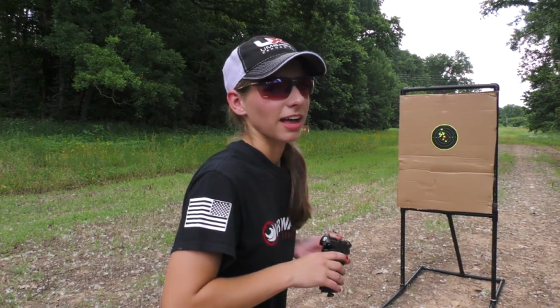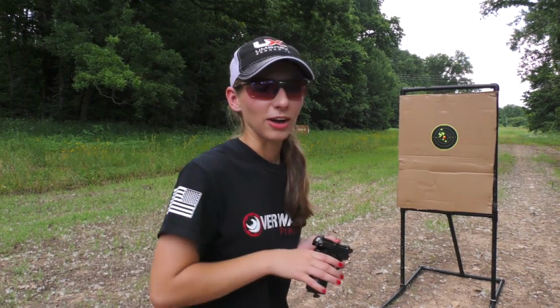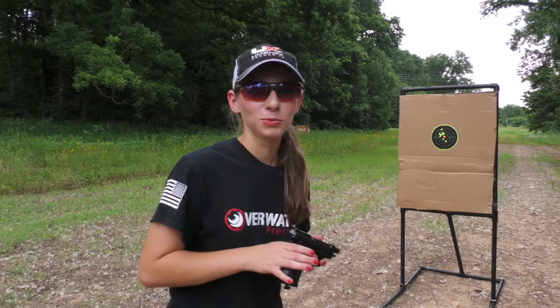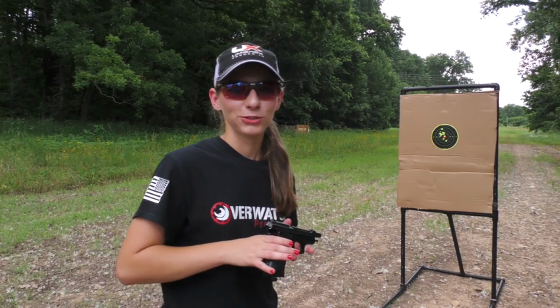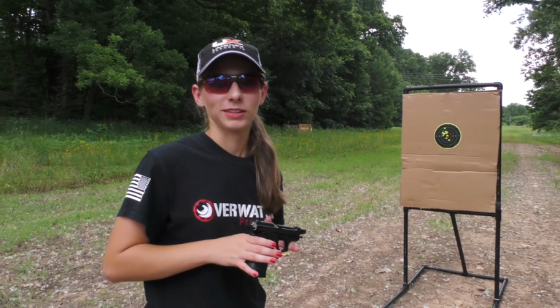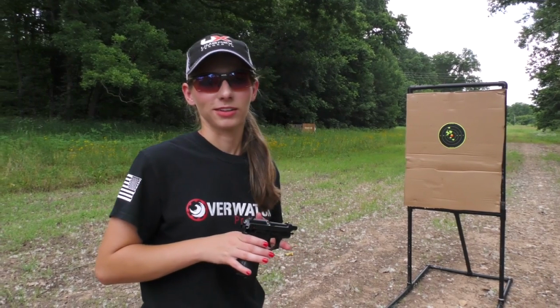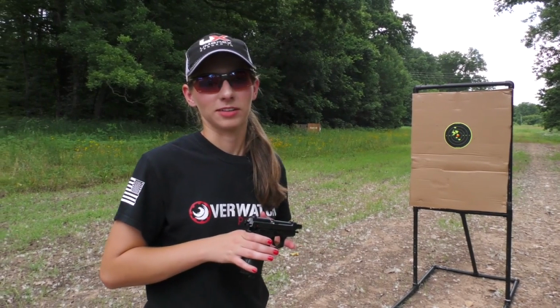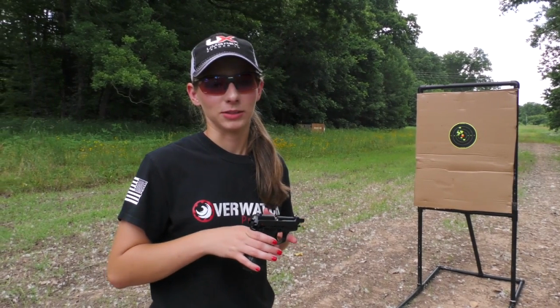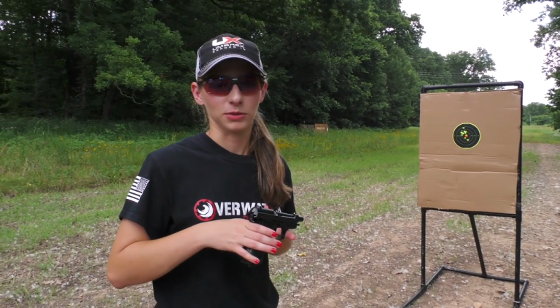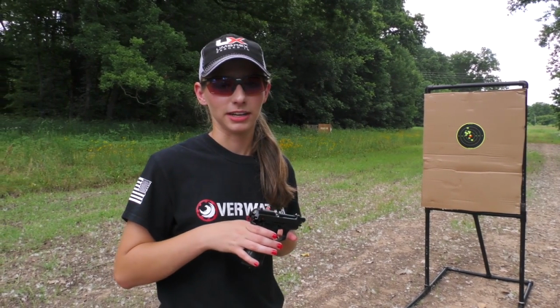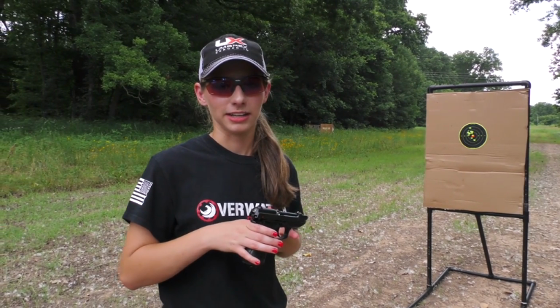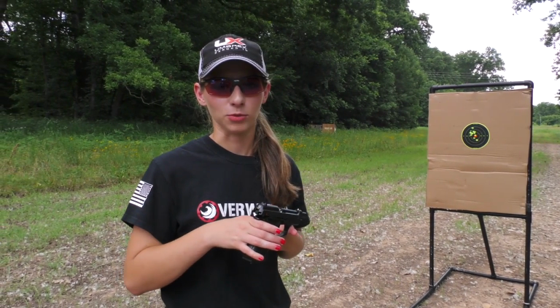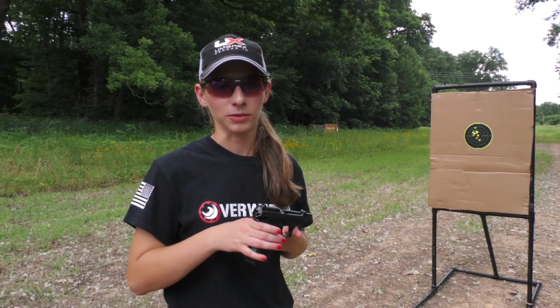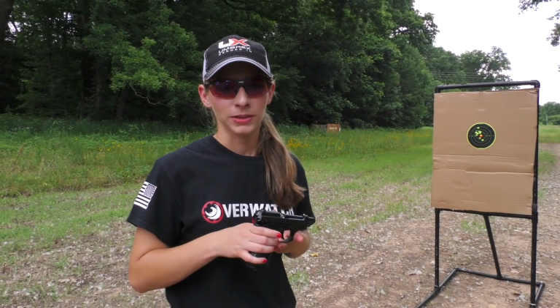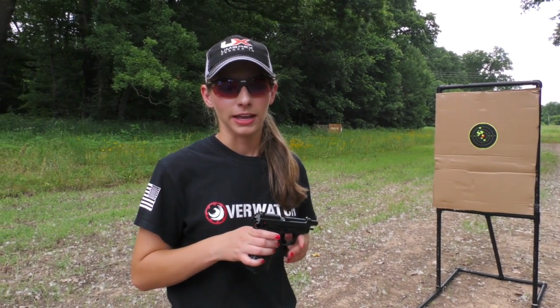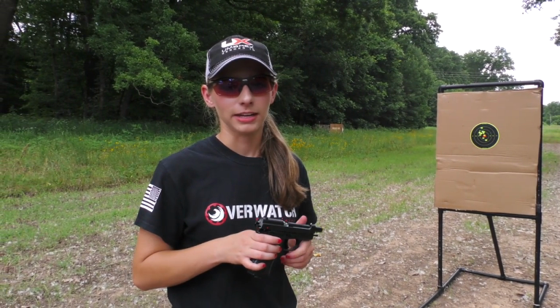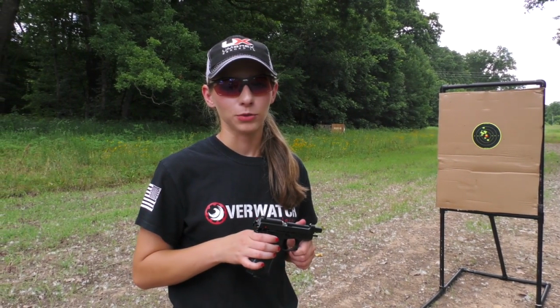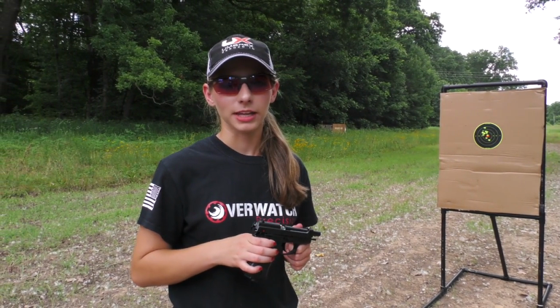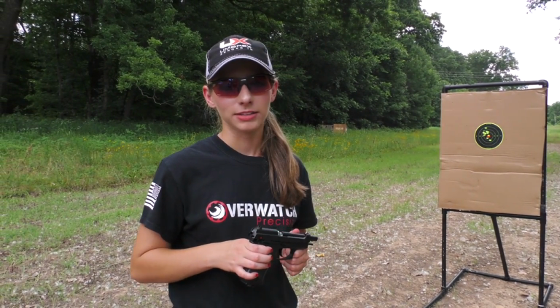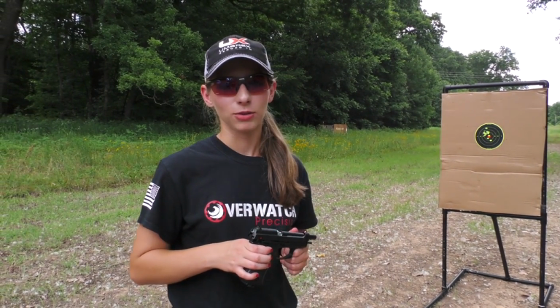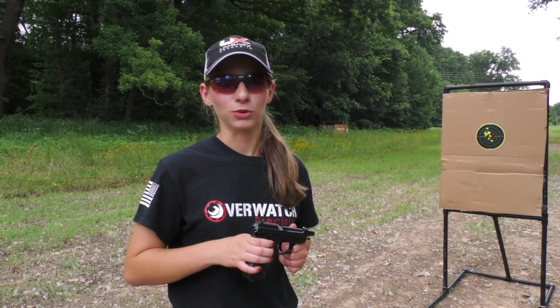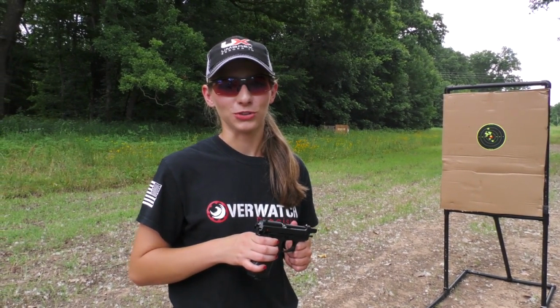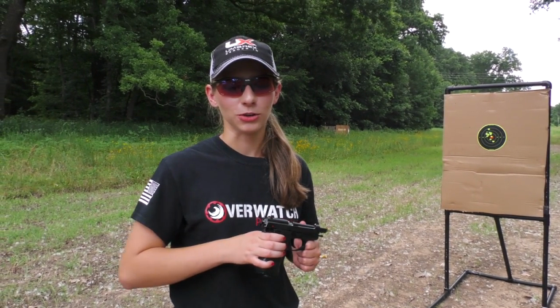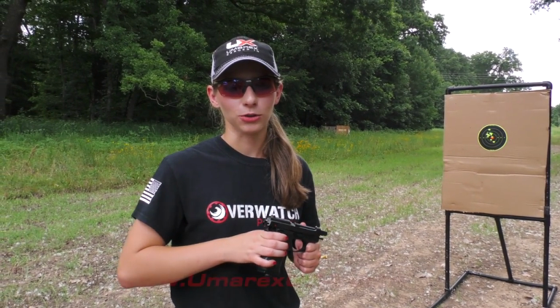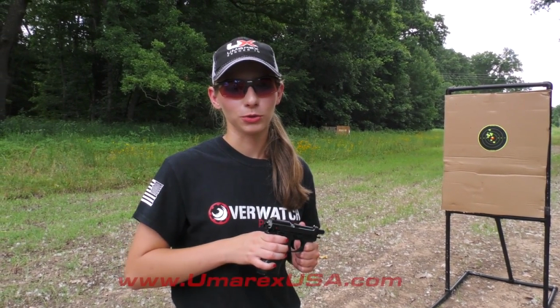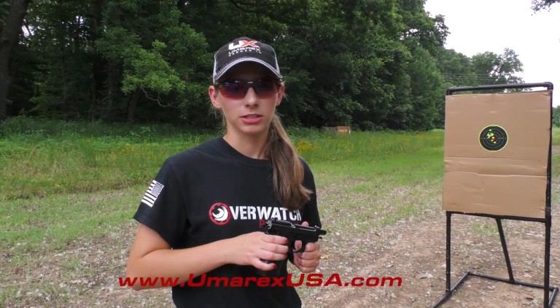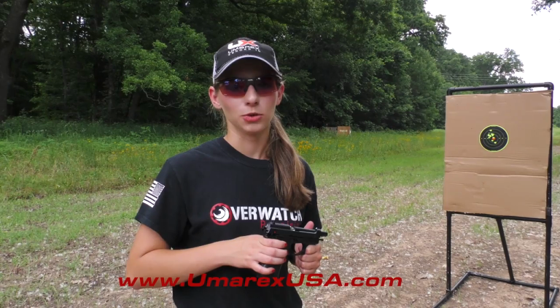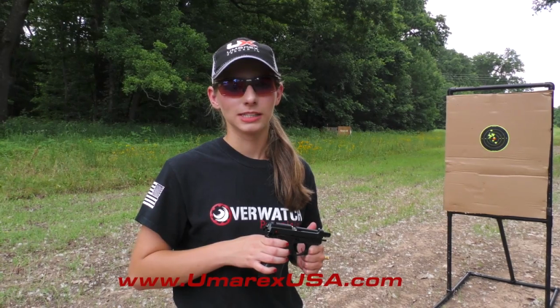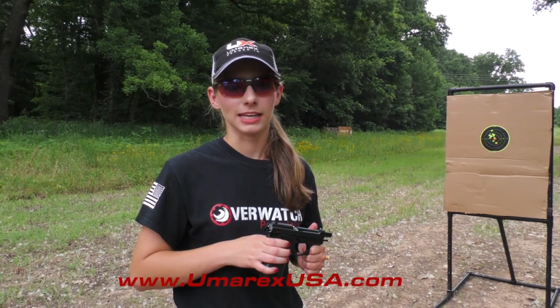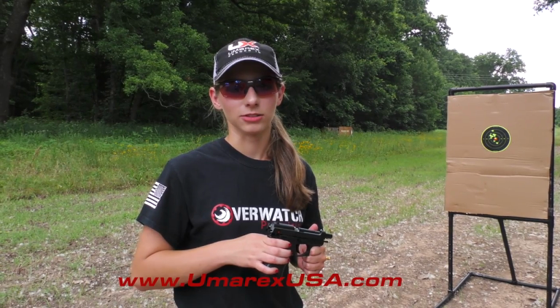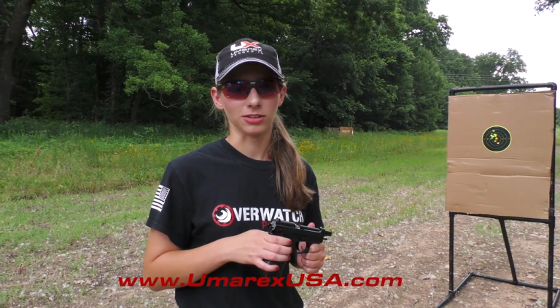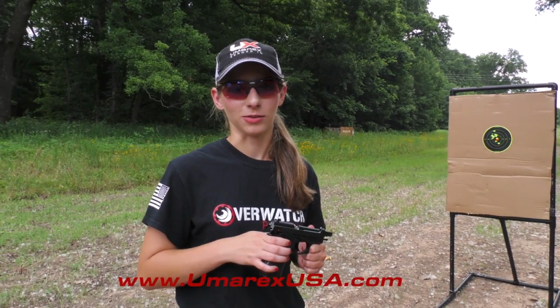I hope you enjoyed learning about the Beretta 84 and if you would like to know more you can go to UmarexUSA.com.